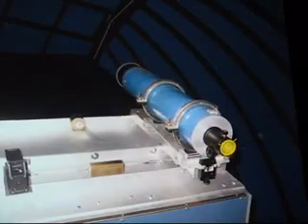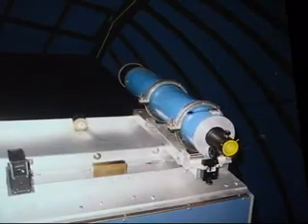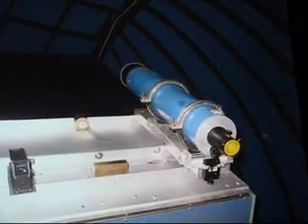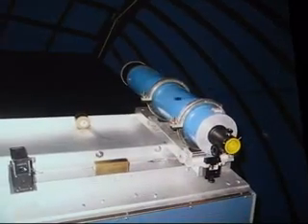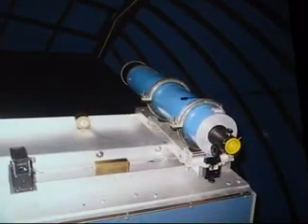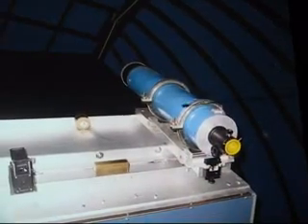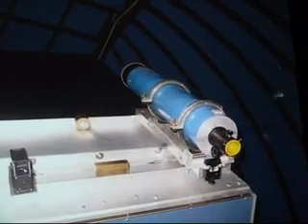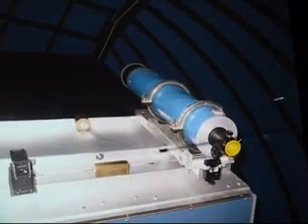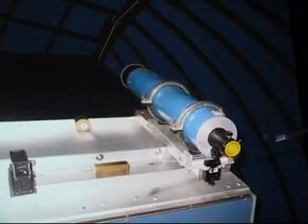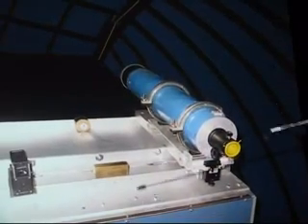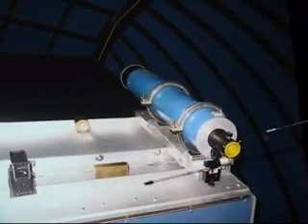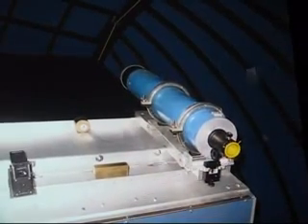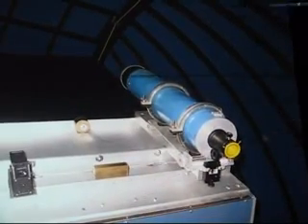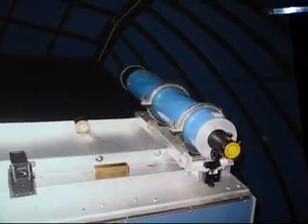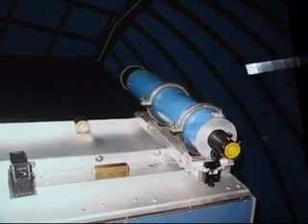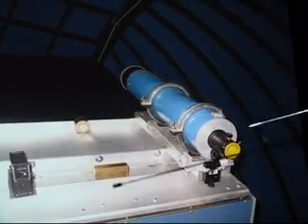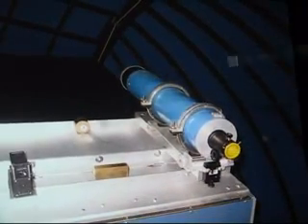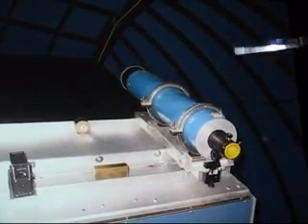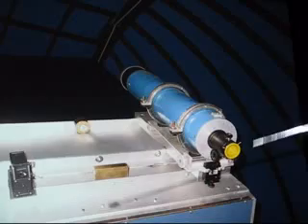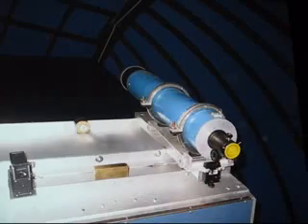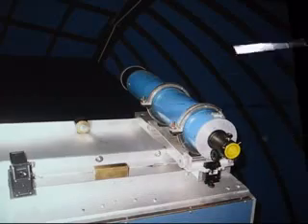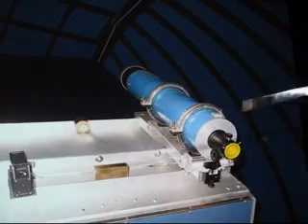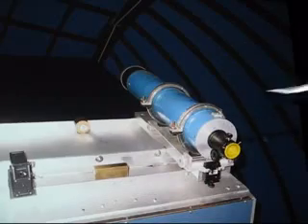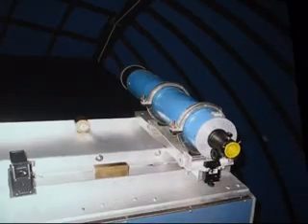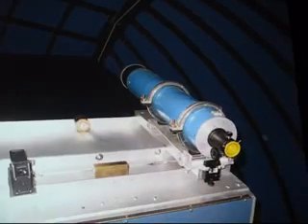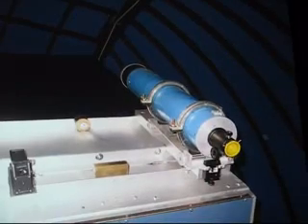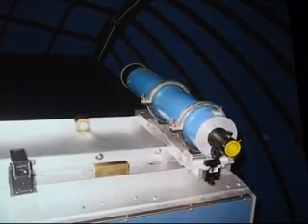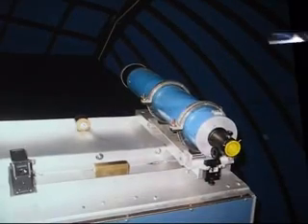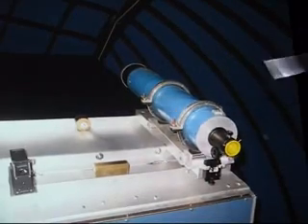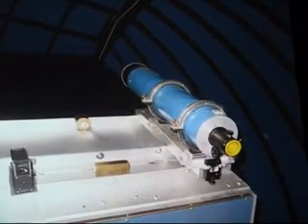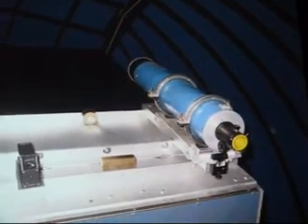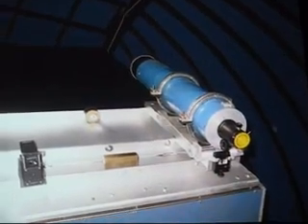This is my 6-inch refractor on top. And I'm going to have a guide scope here. I'm working on the mounts for that.